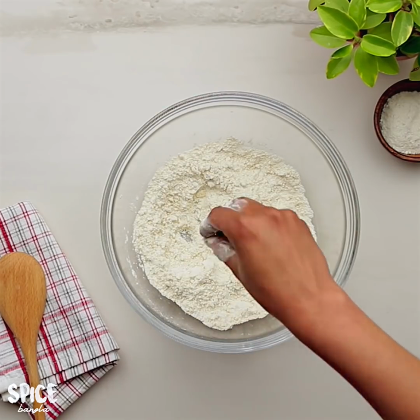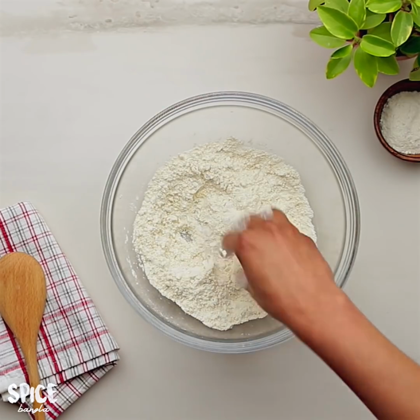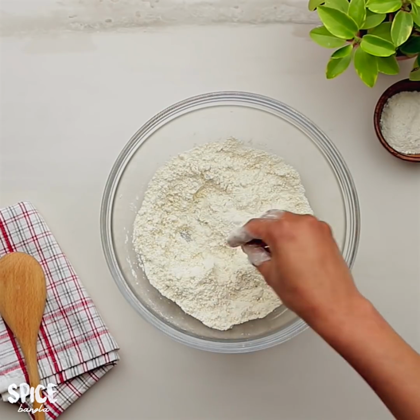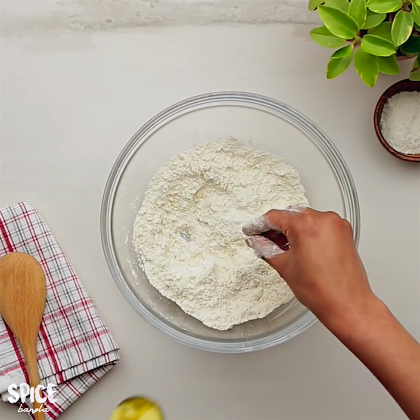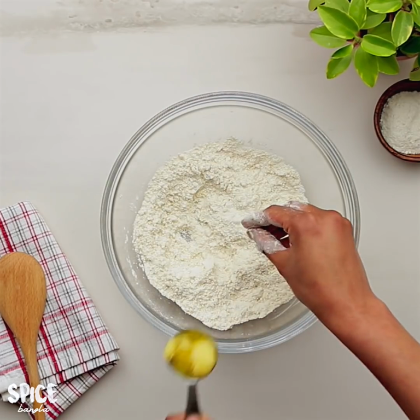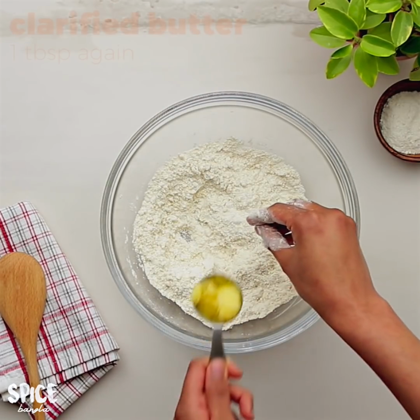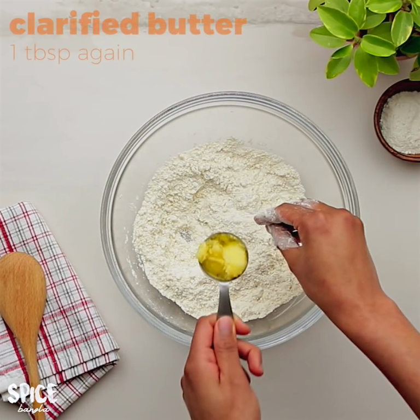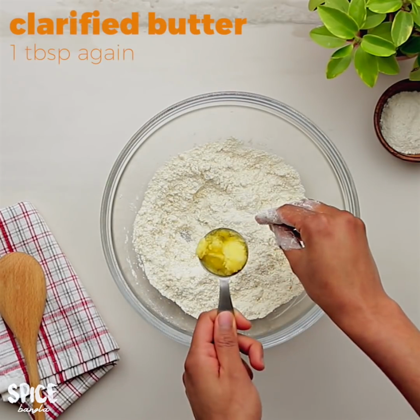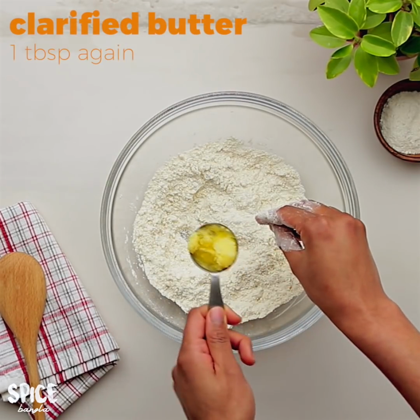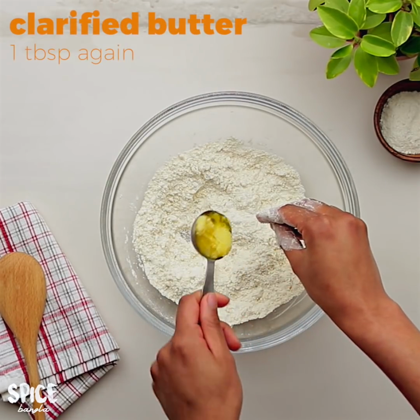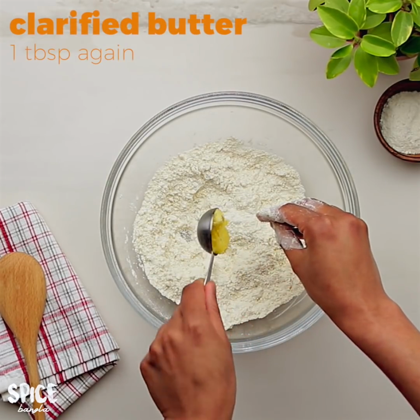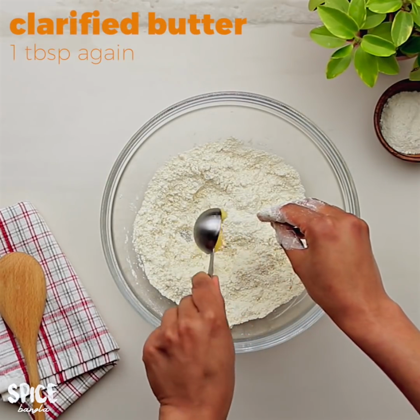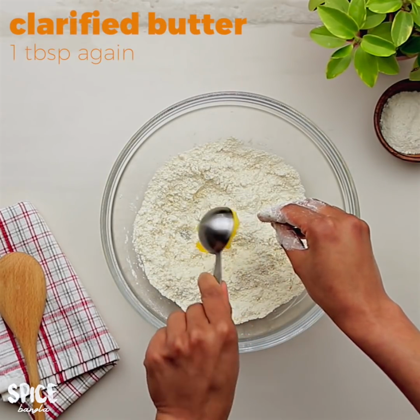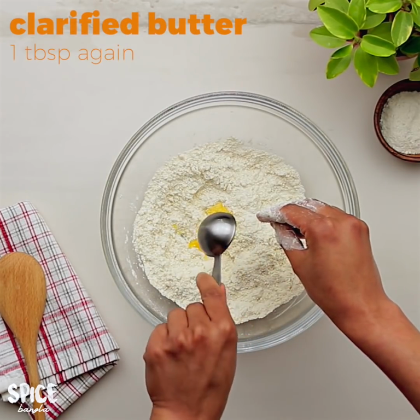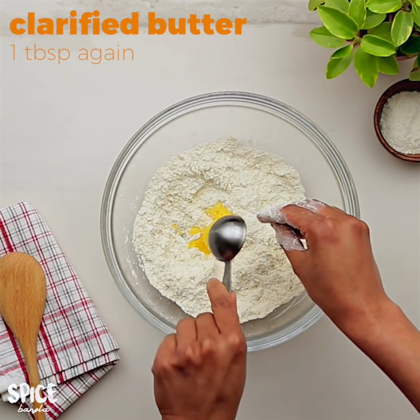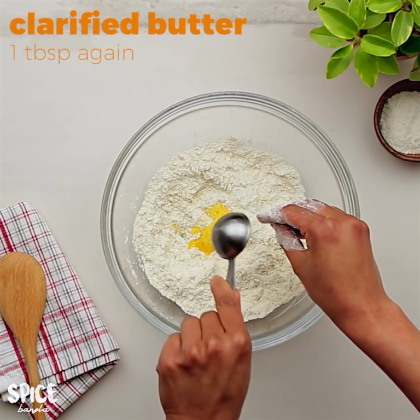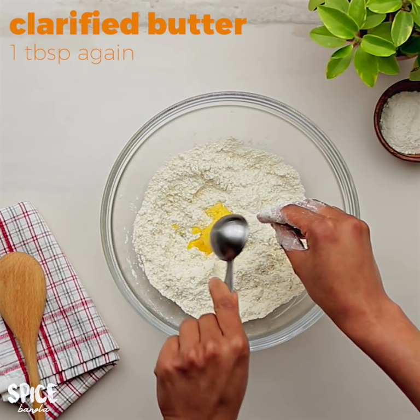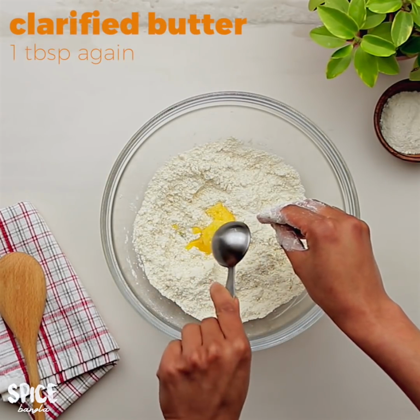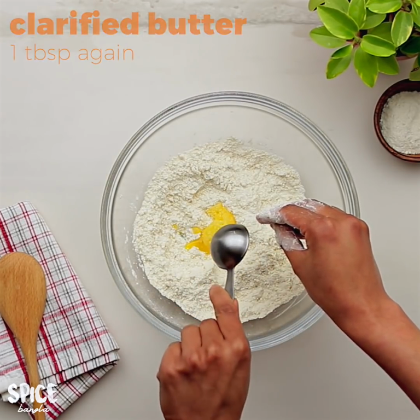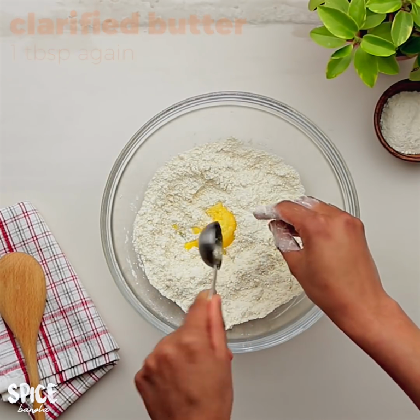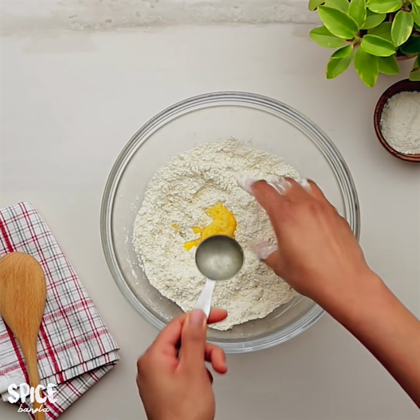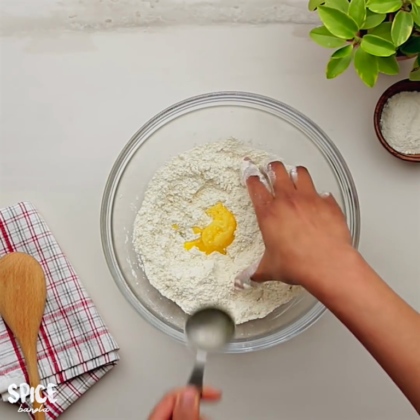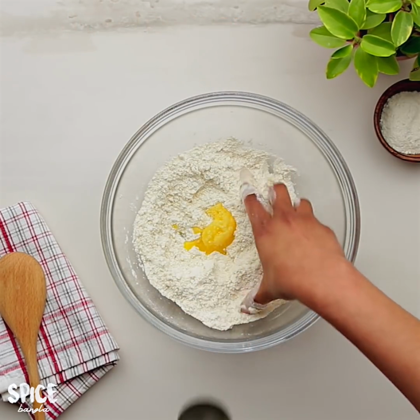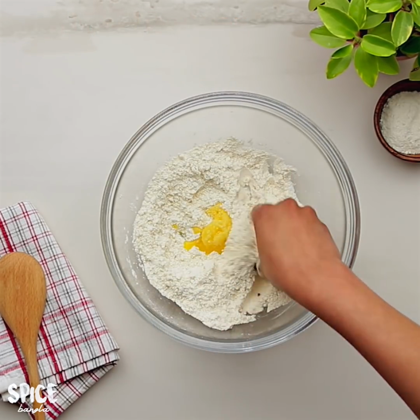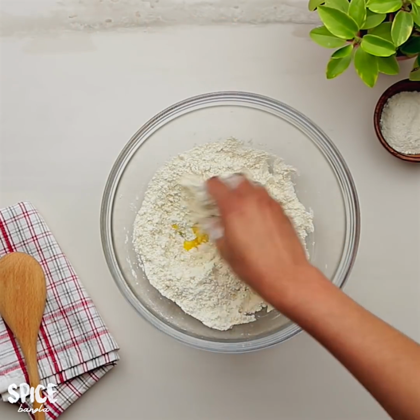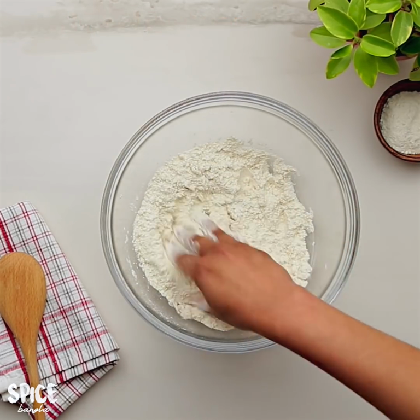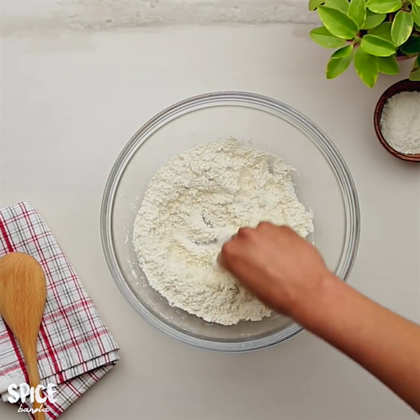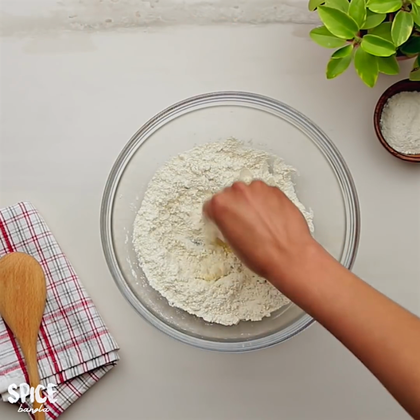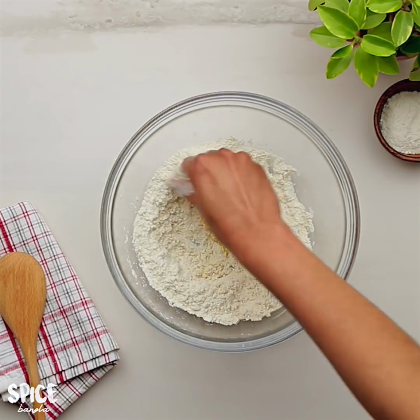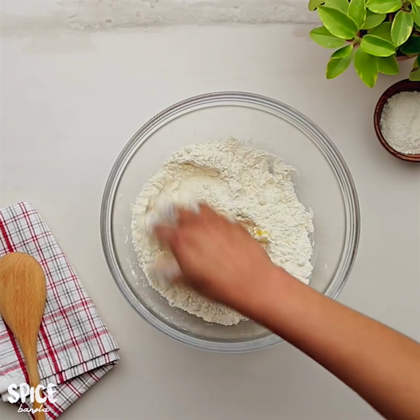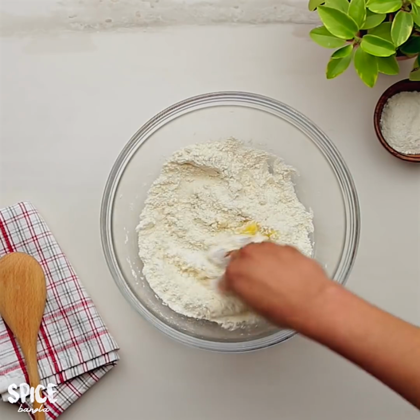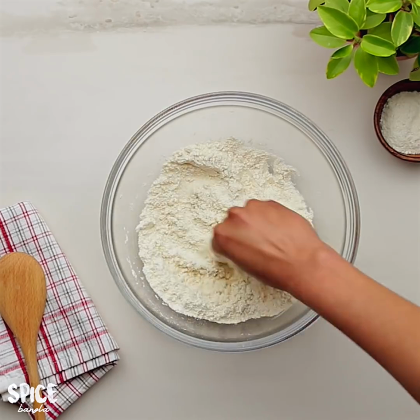I will add 2 tablespoons of flour. I will put it in and mix for about 2 minutes.